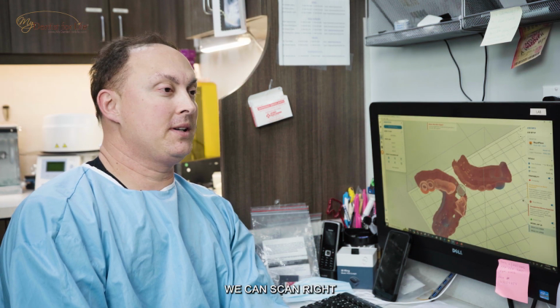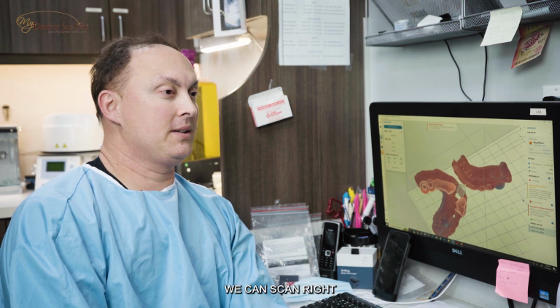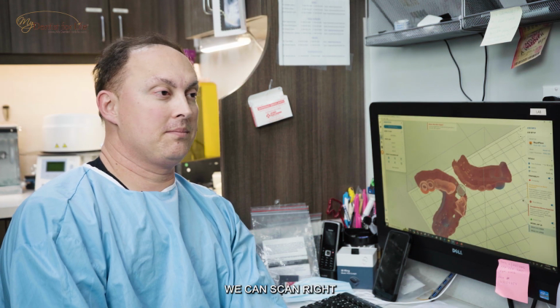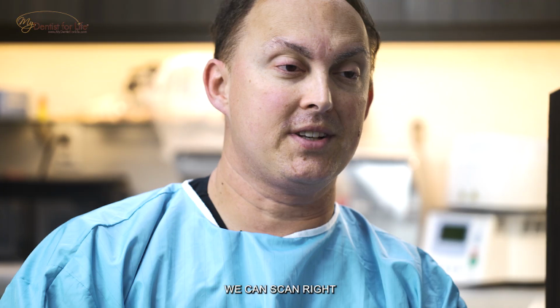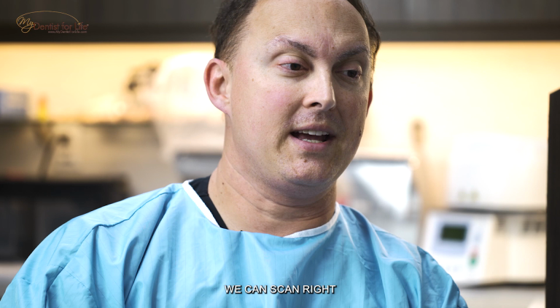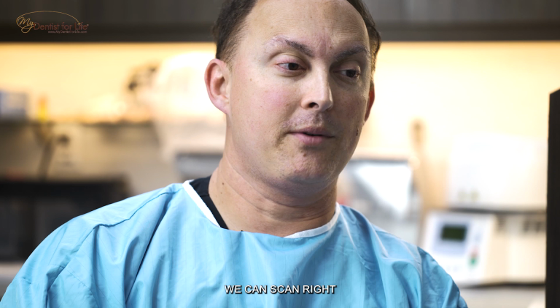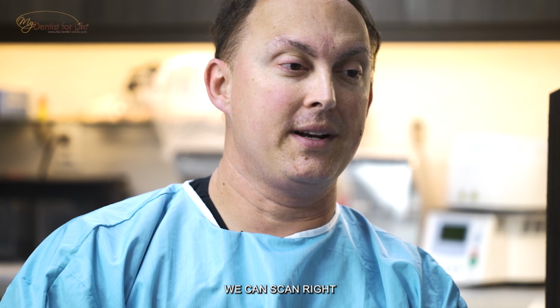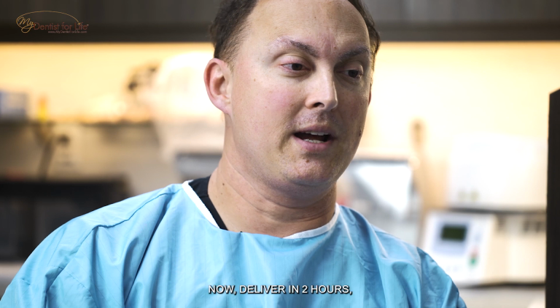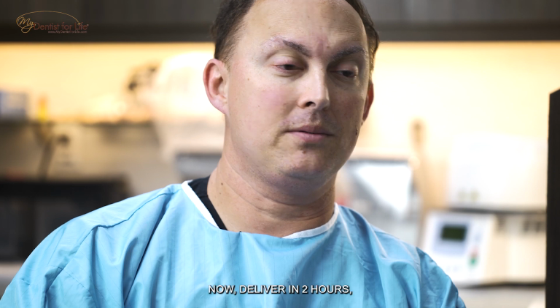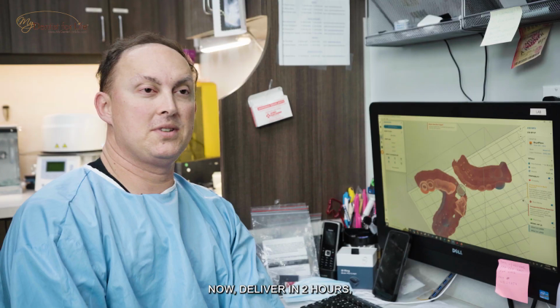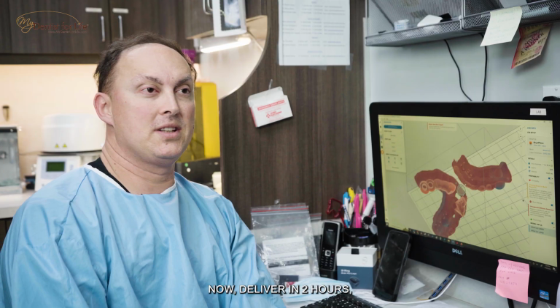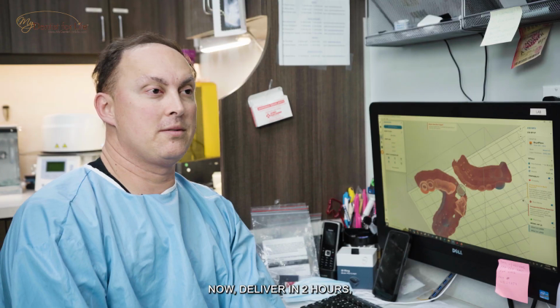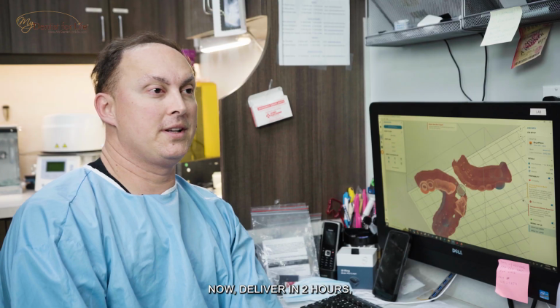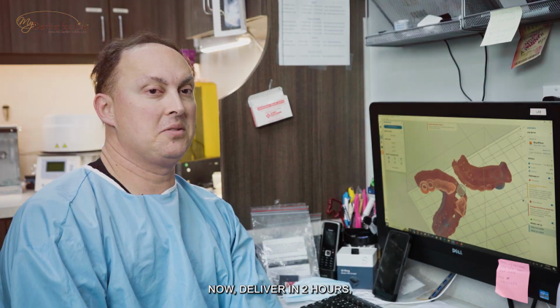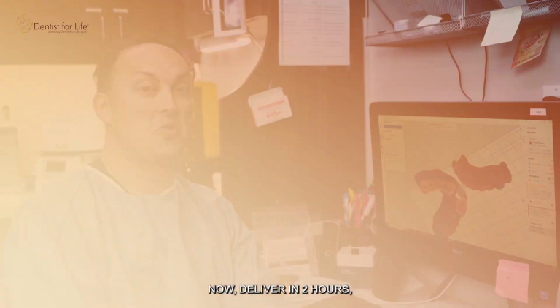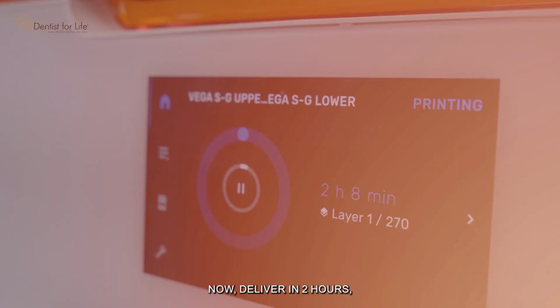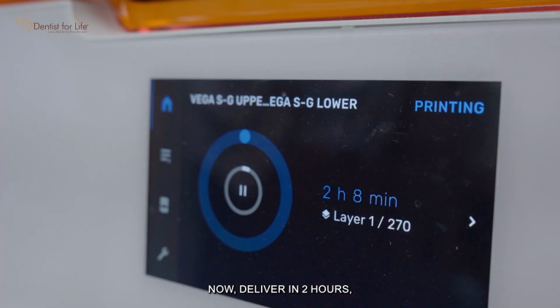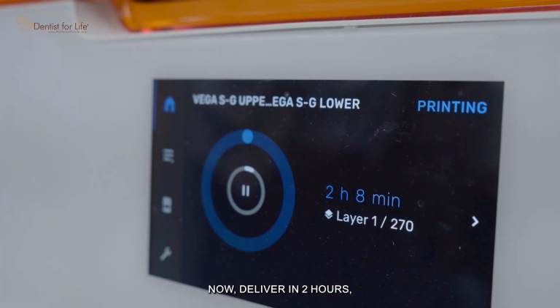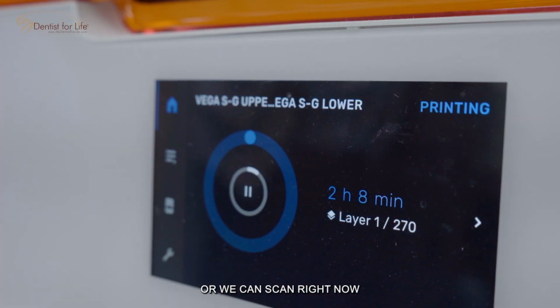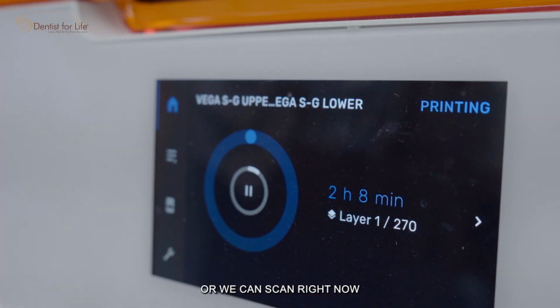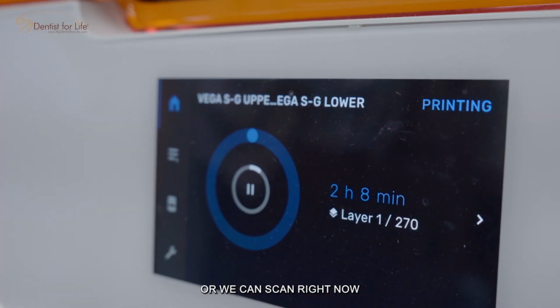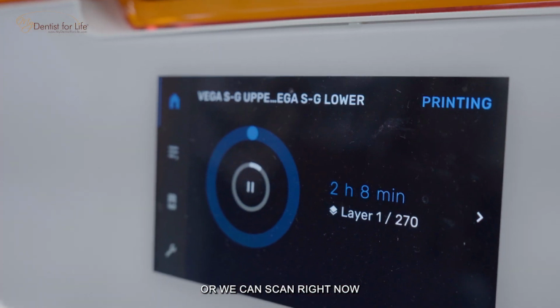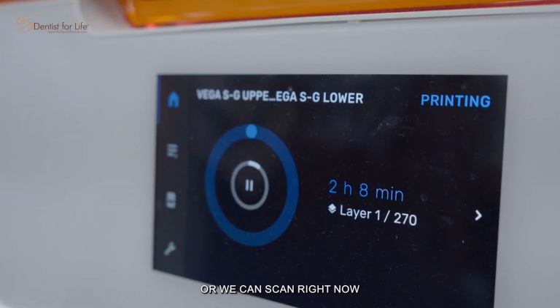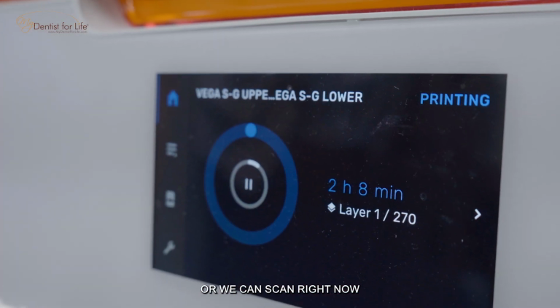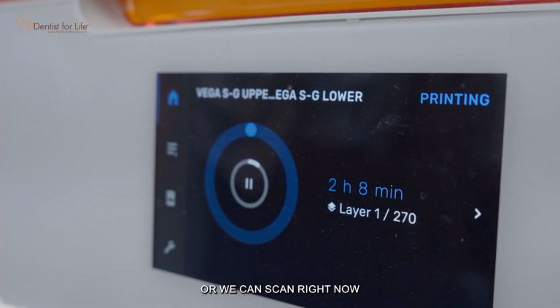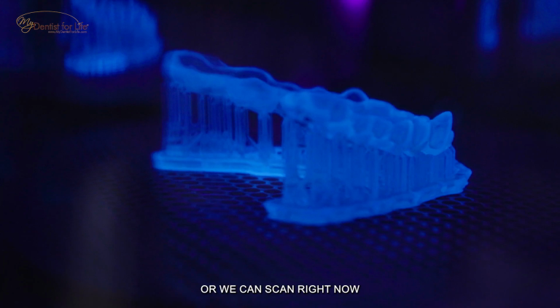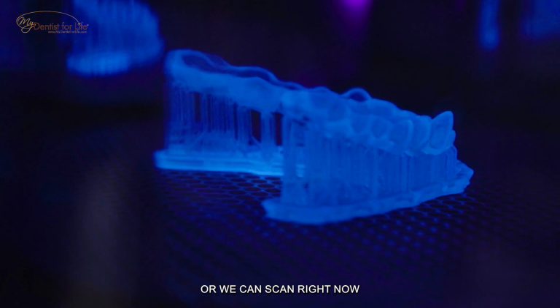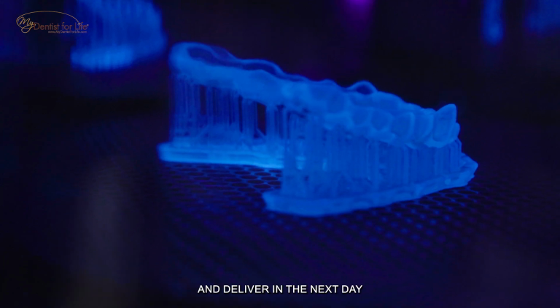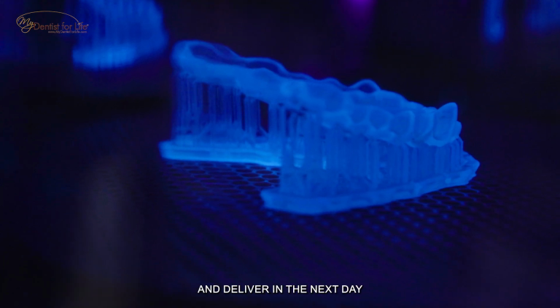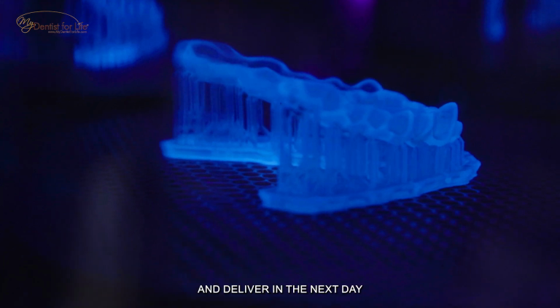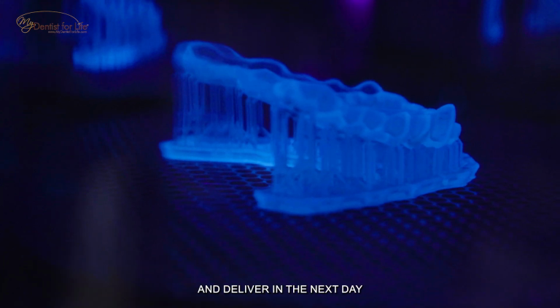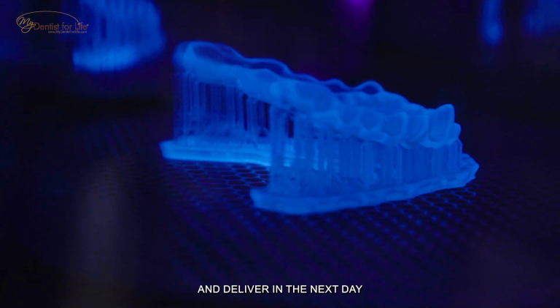We can scan right now and deliver in two hours, or we can scan right now and deliver the next day.